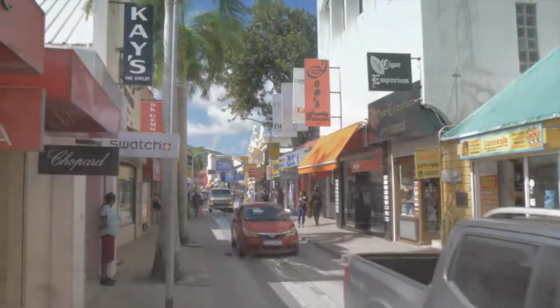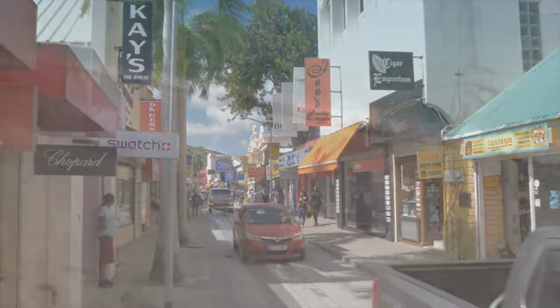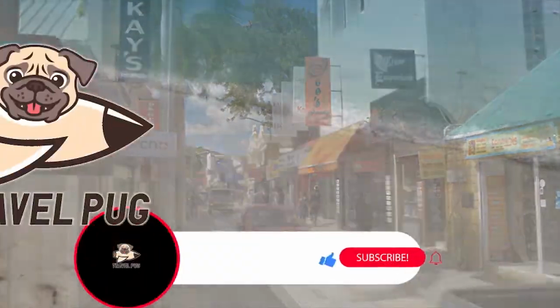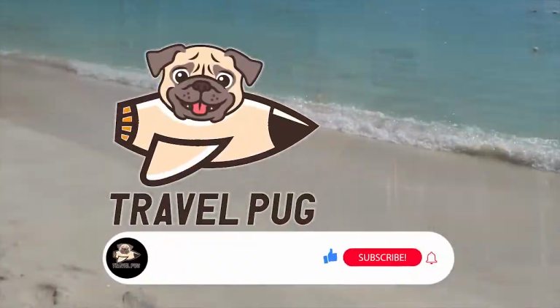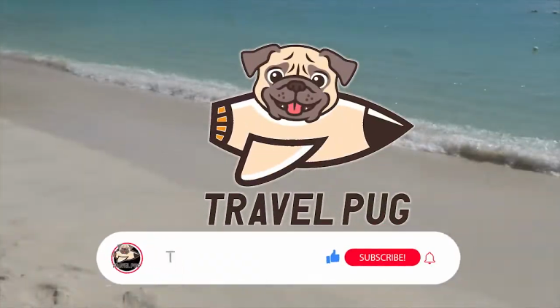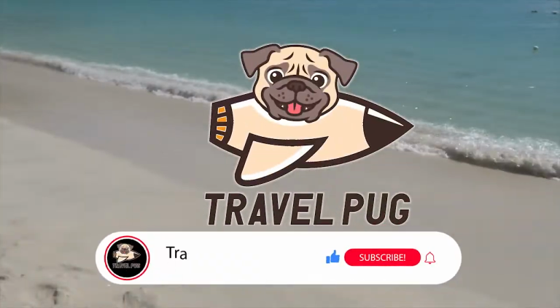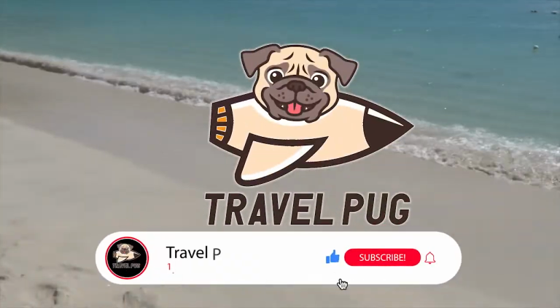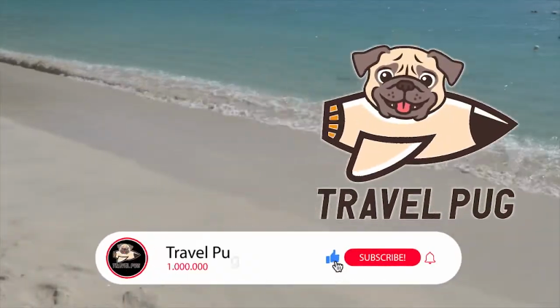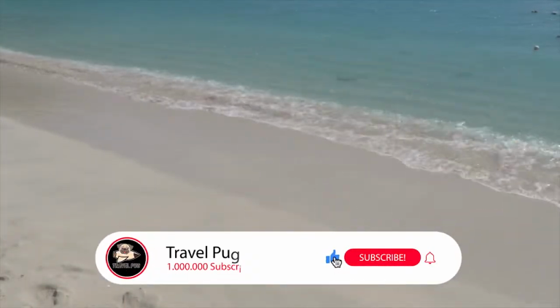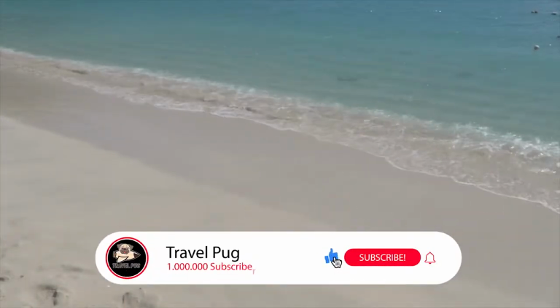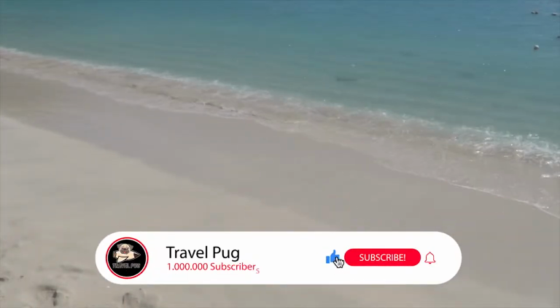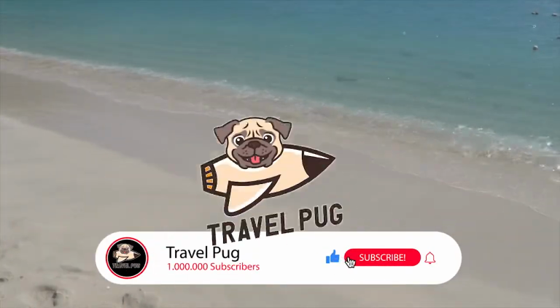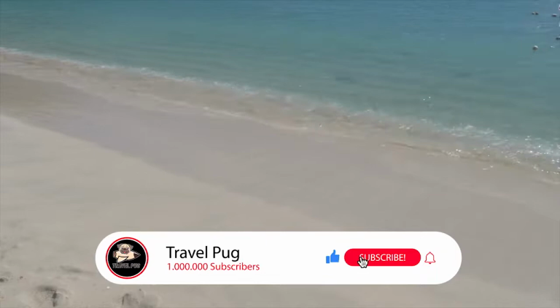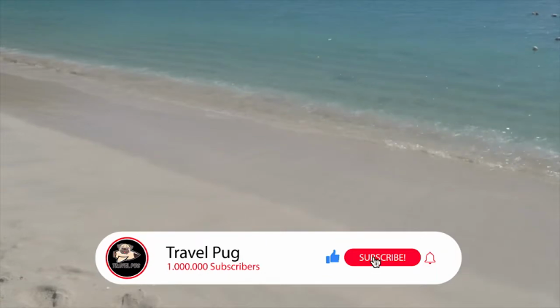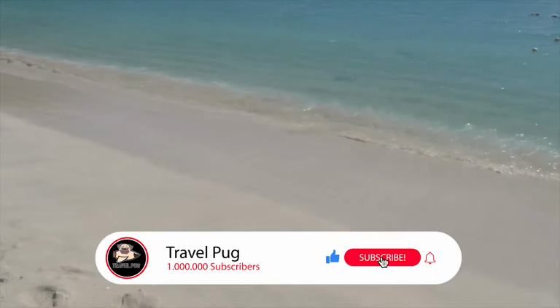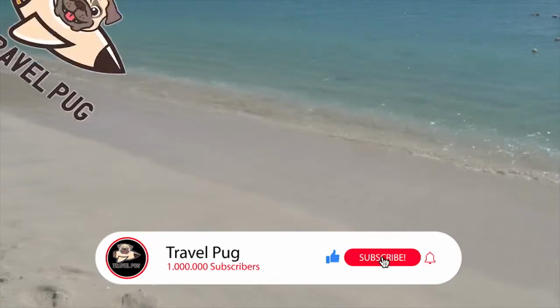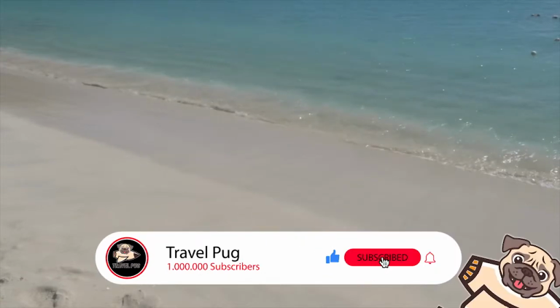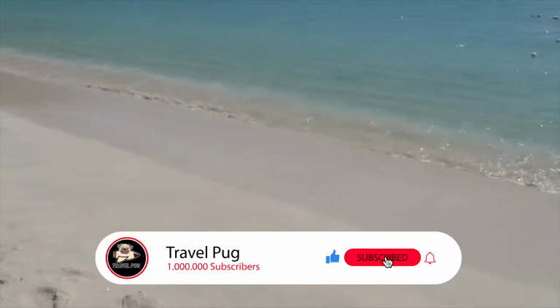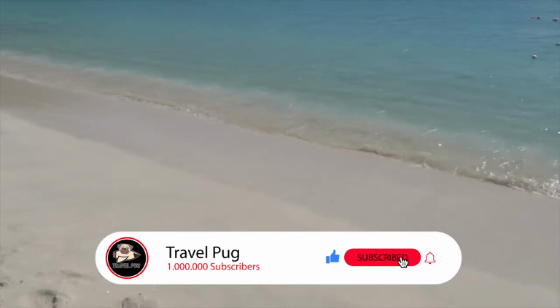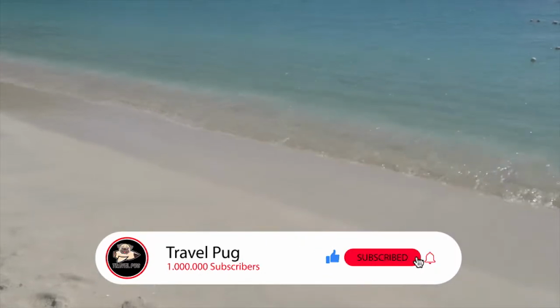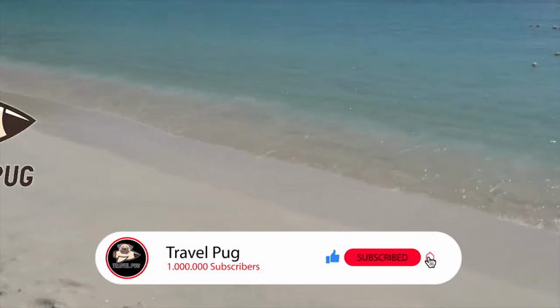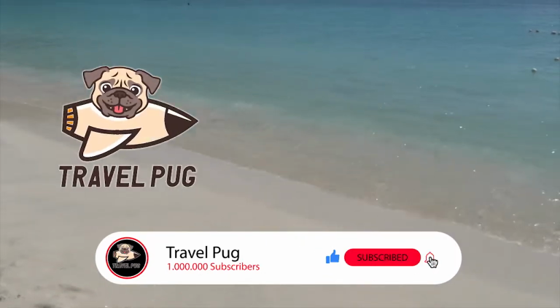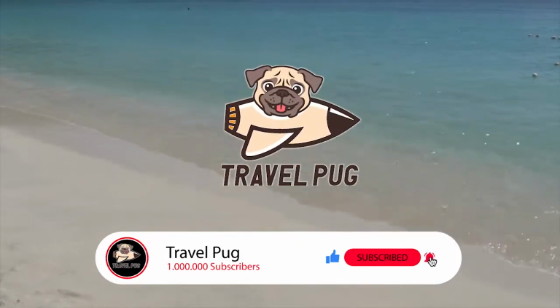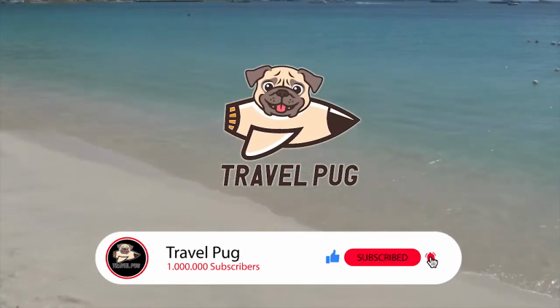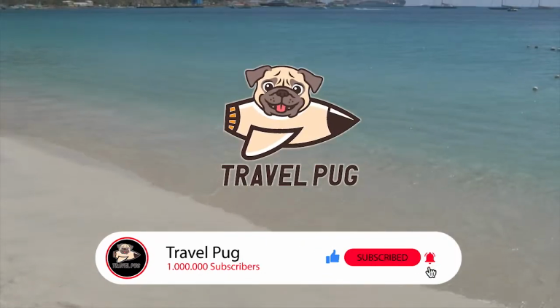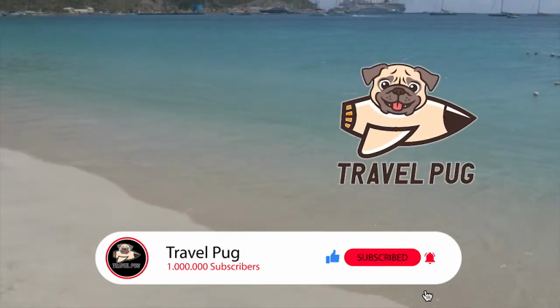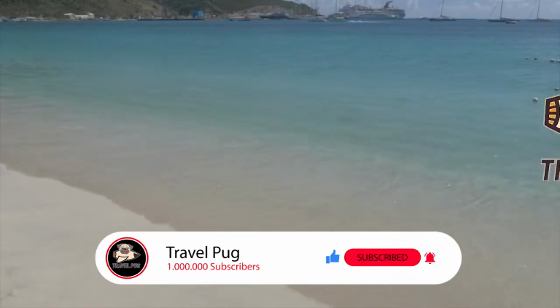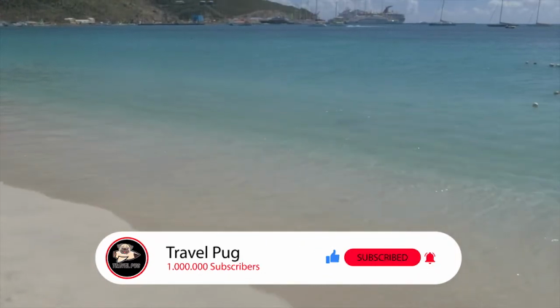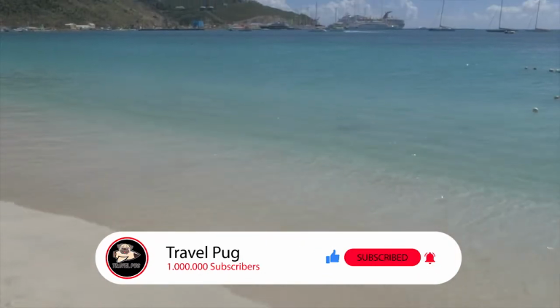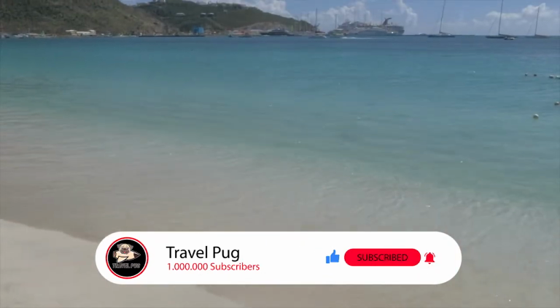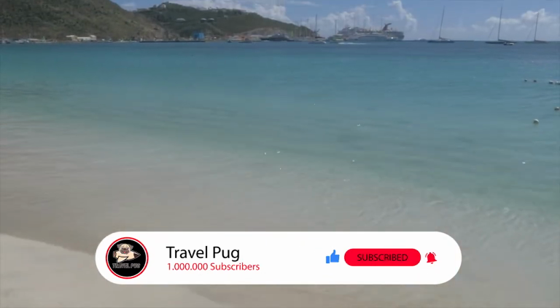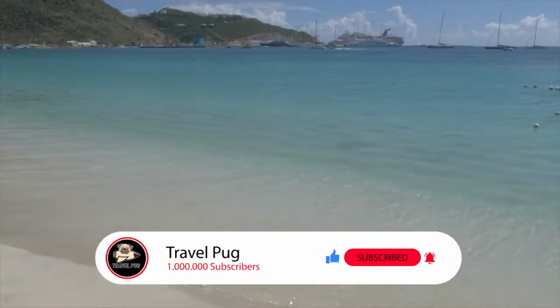If you're enjoying this video so far, make sure you give it a like, subscribe to our channel, and stick around for more about Philipsburg.